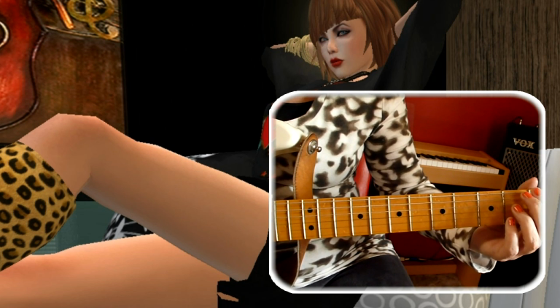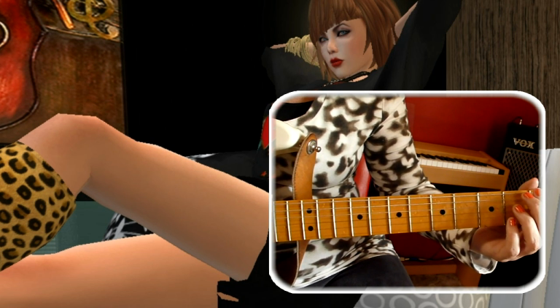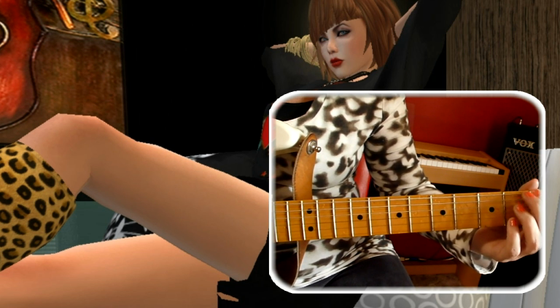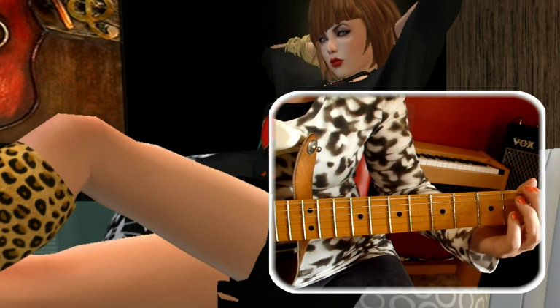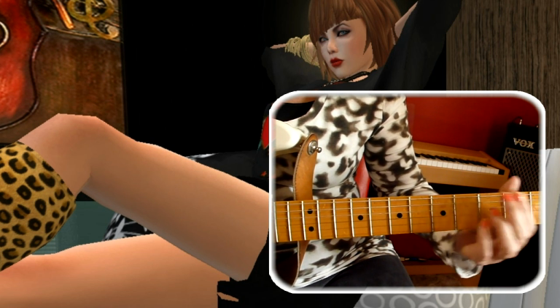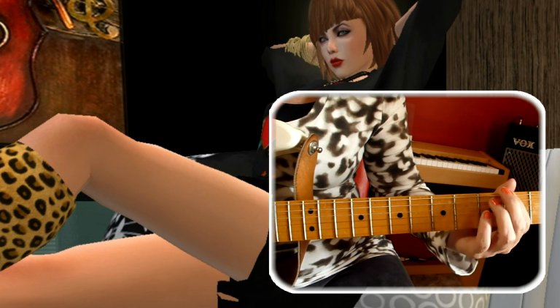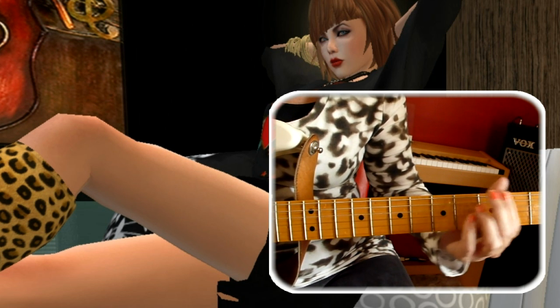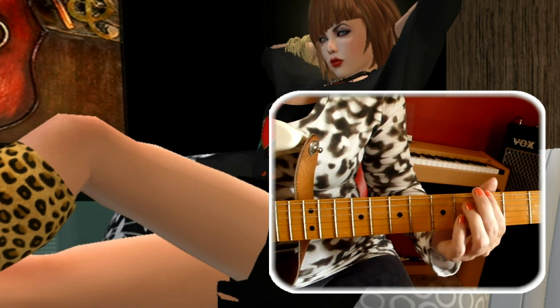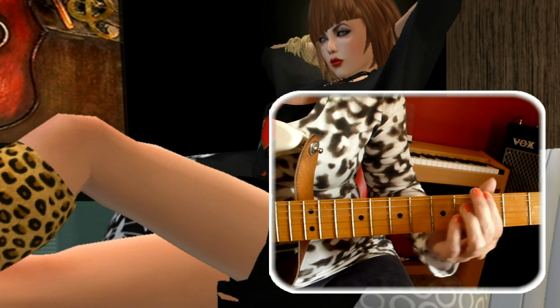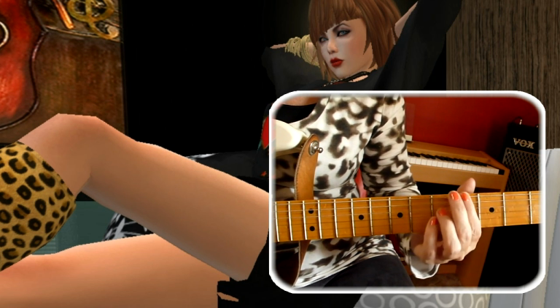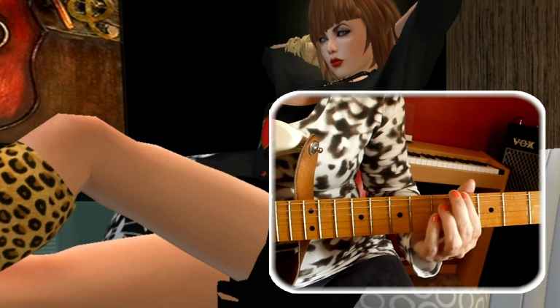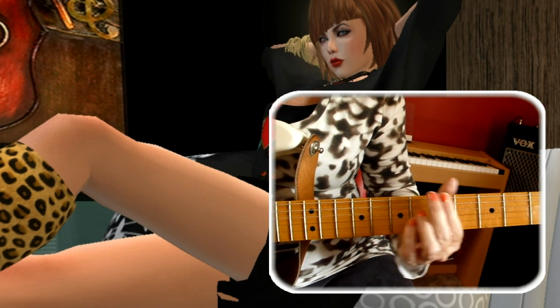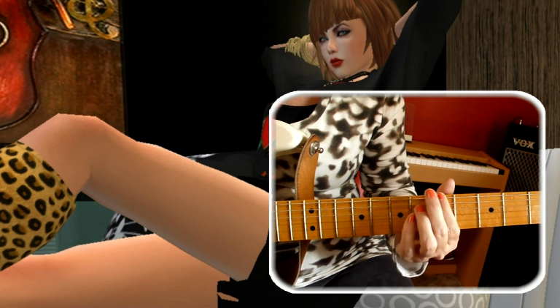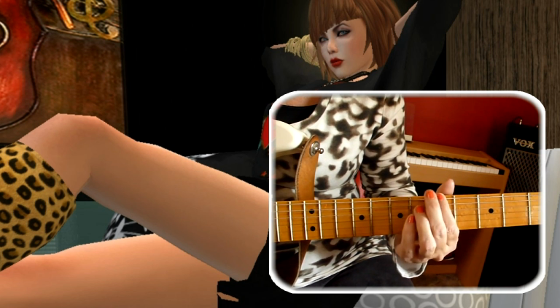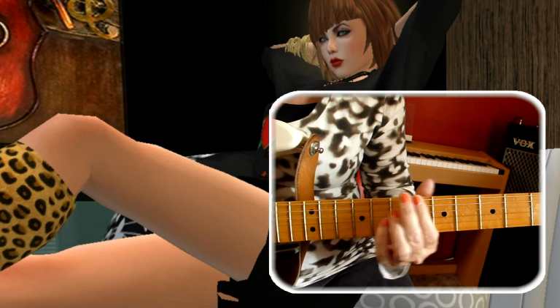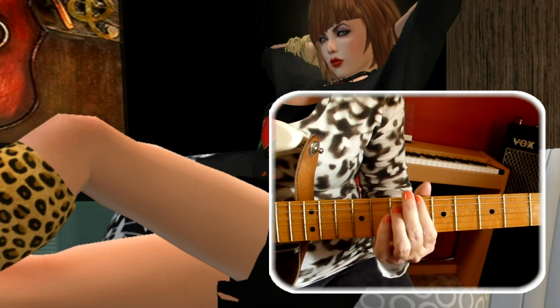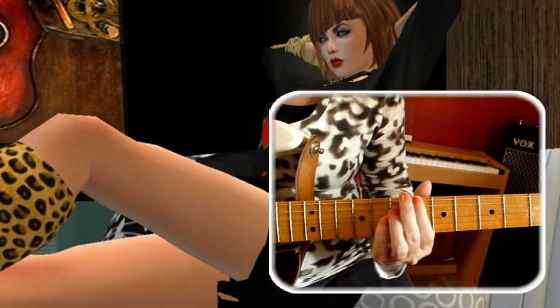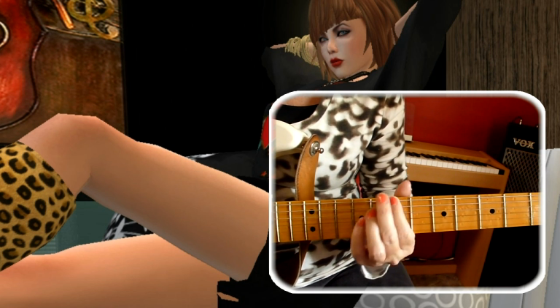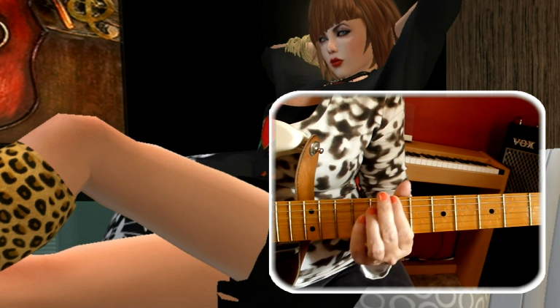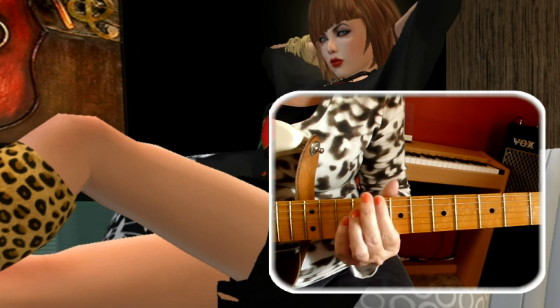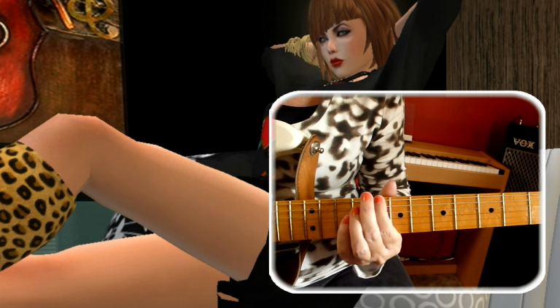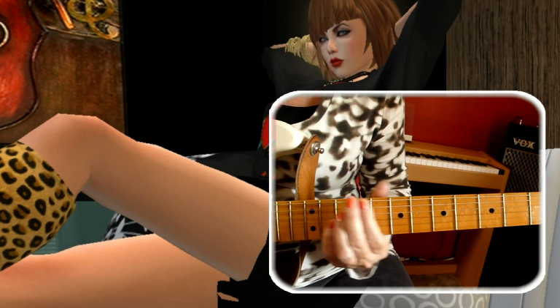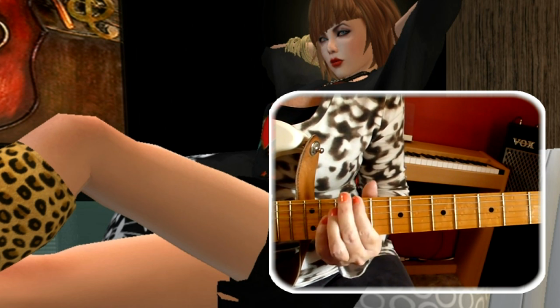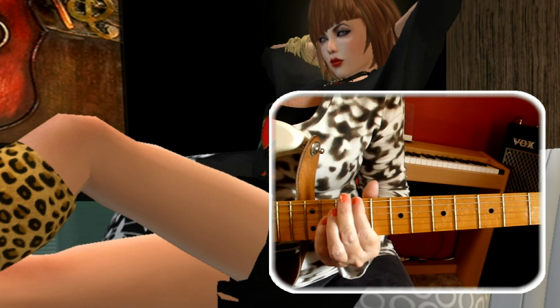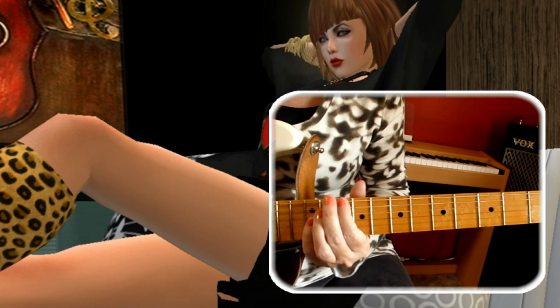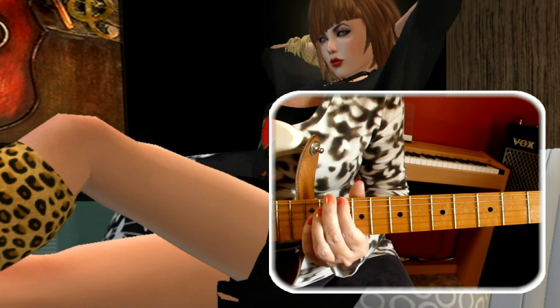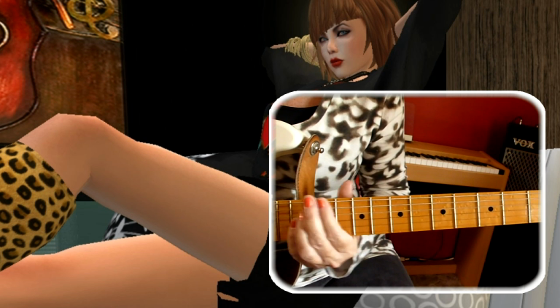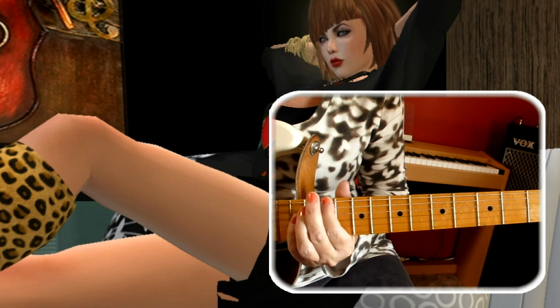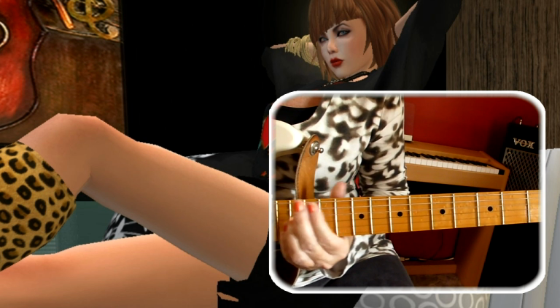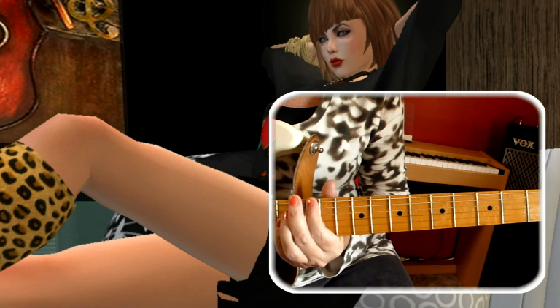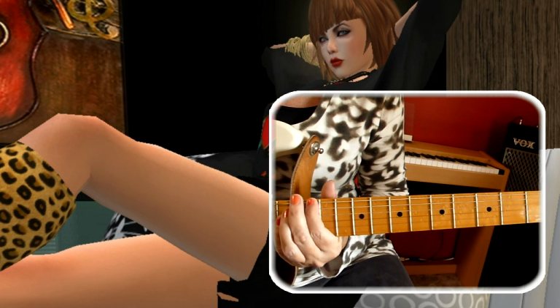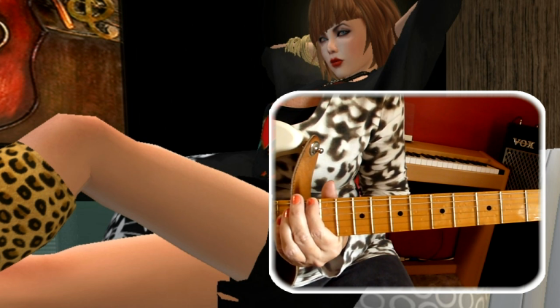E, F, F sharp, G, G sharp, A, A sharp, B, C, C sharp, D, D sharp, E.